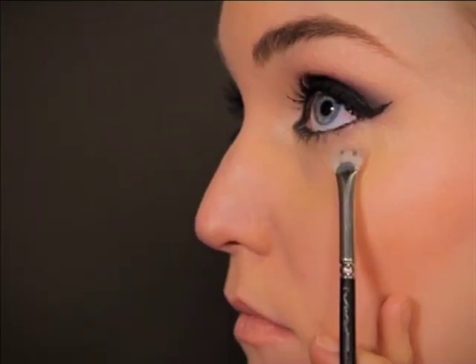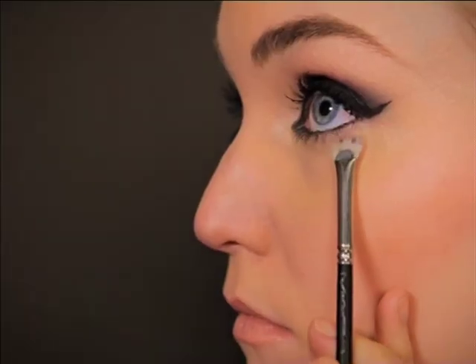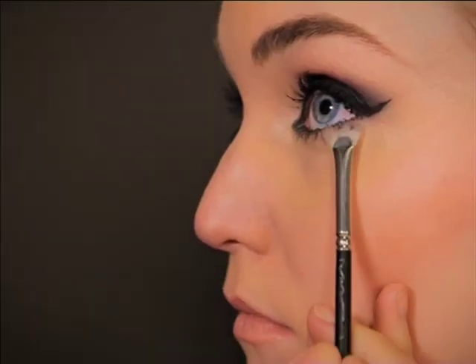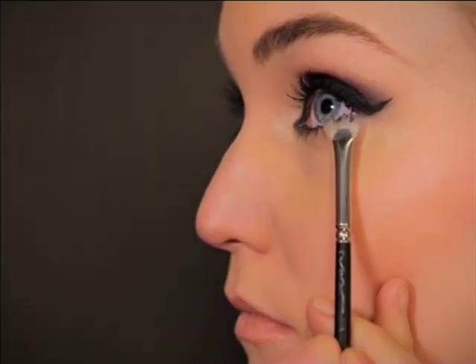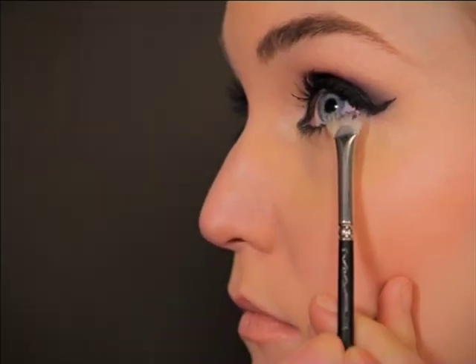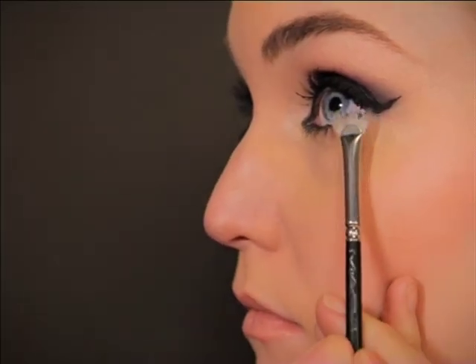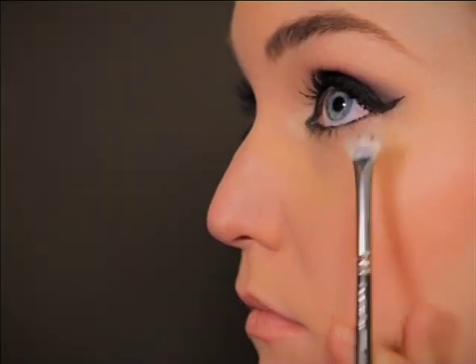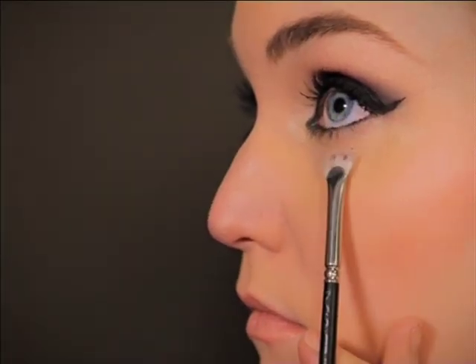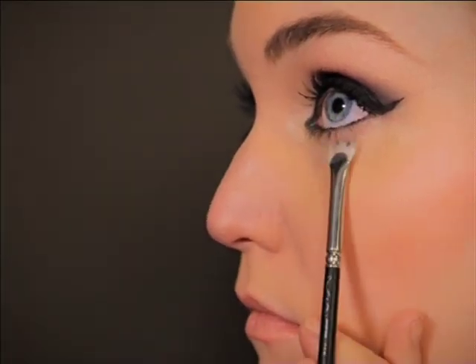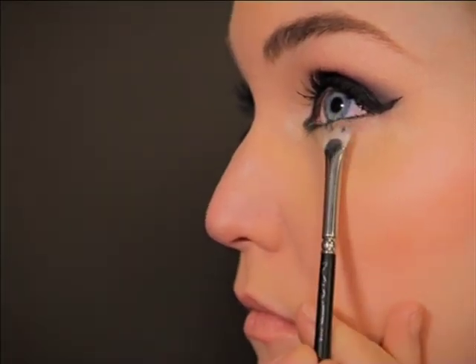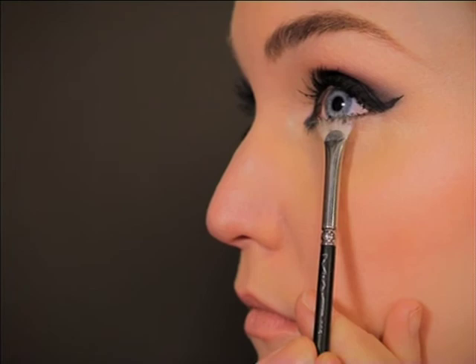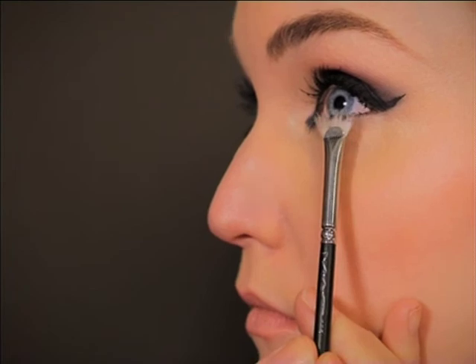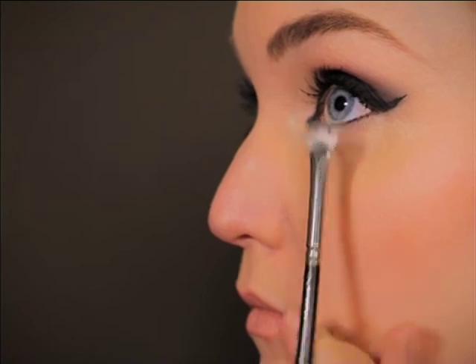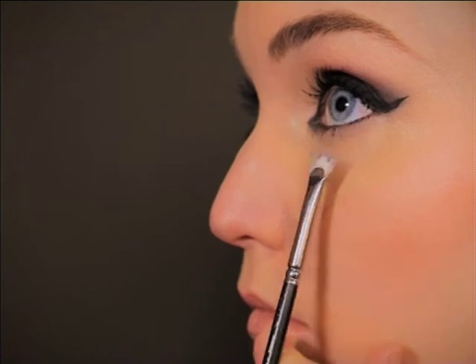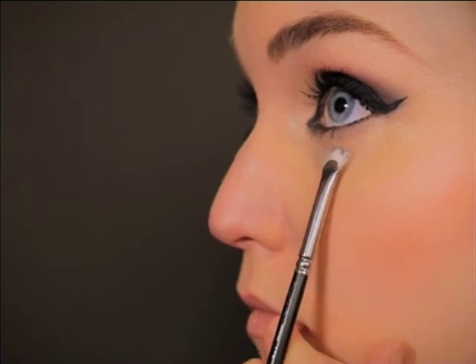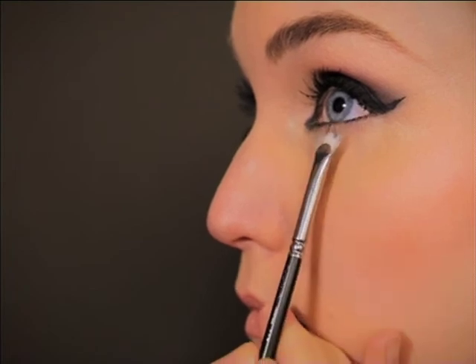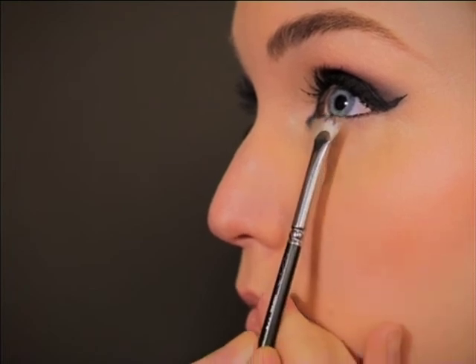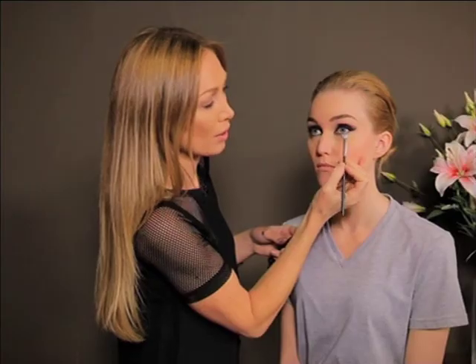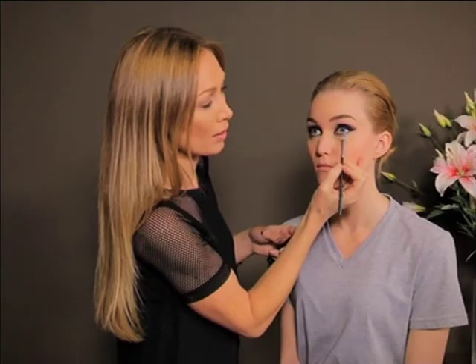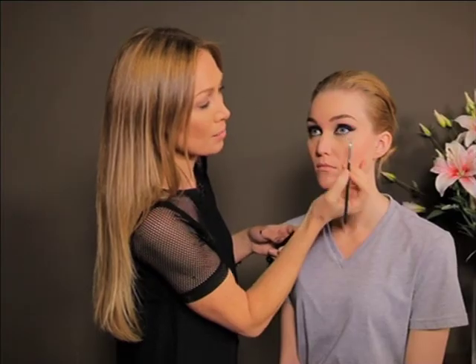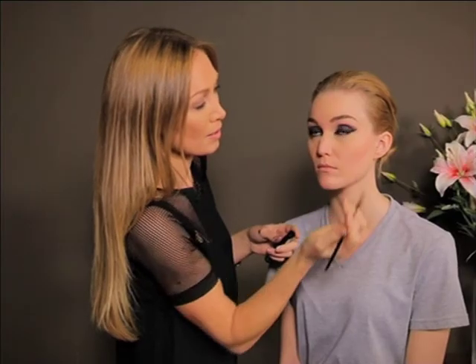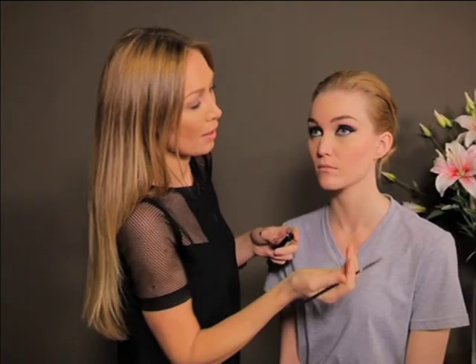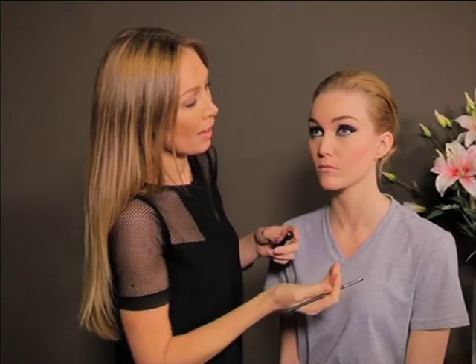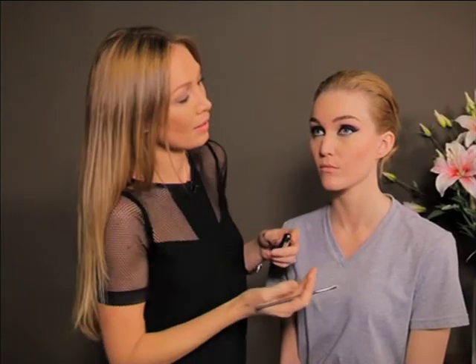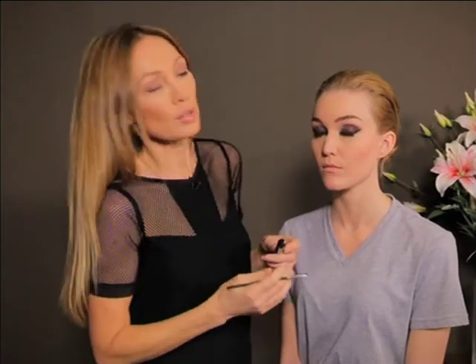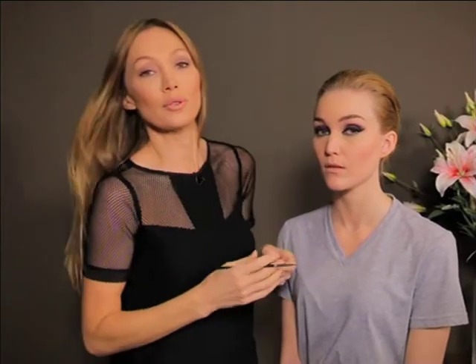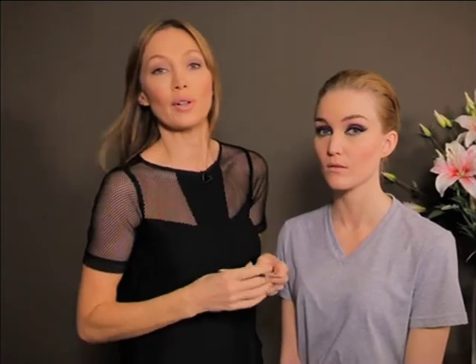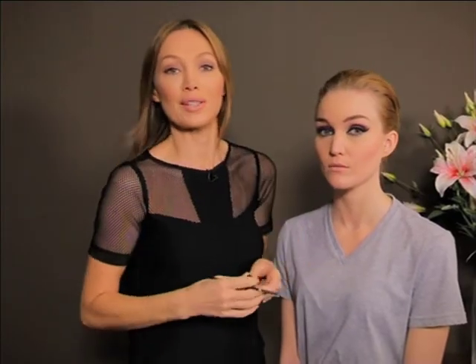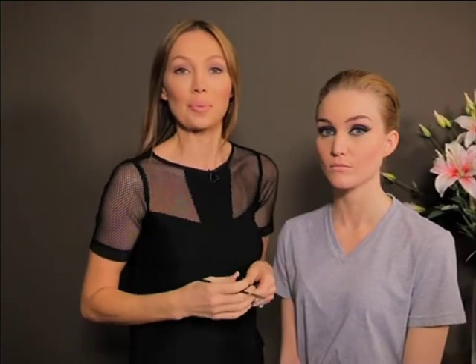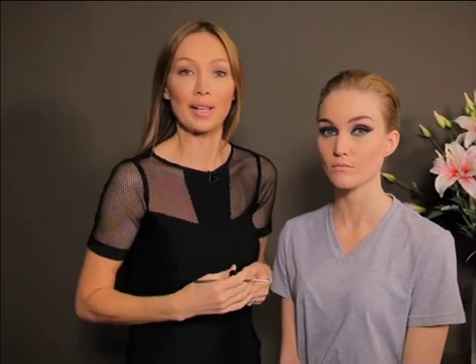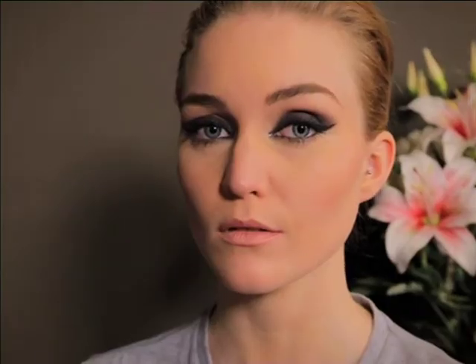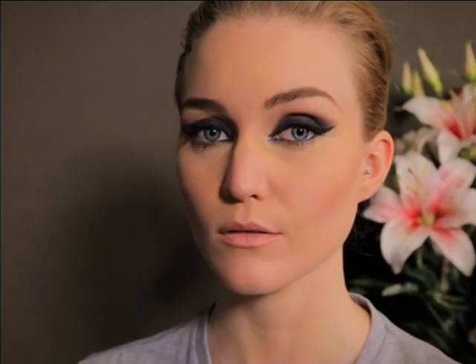Lastly, just separate these lashes so you avoid any clumps. And there you have your very simple cat eye.